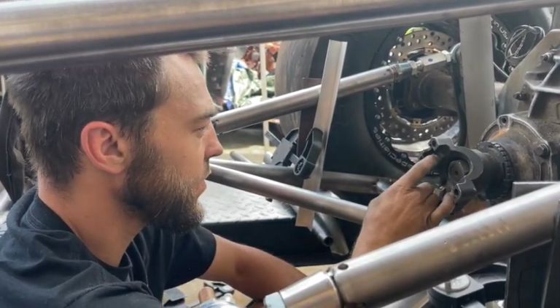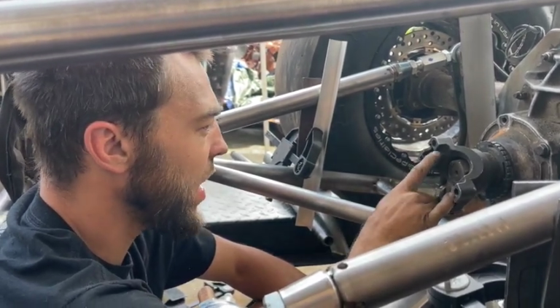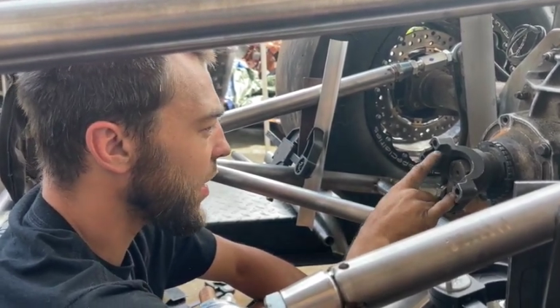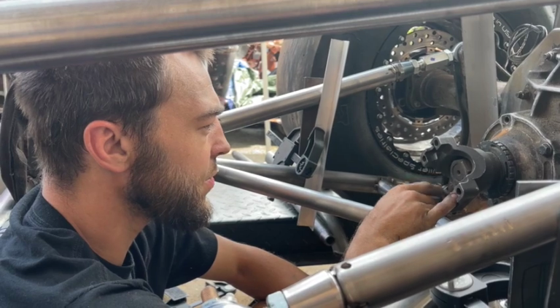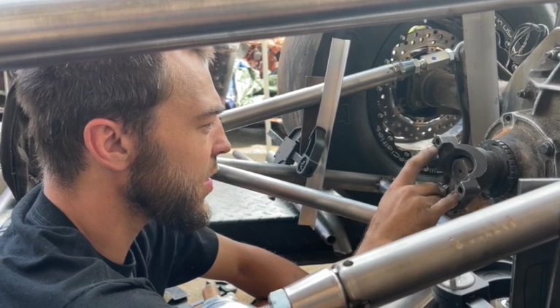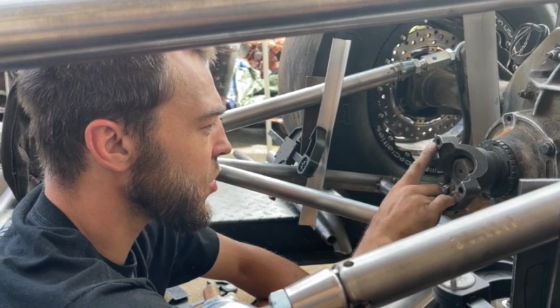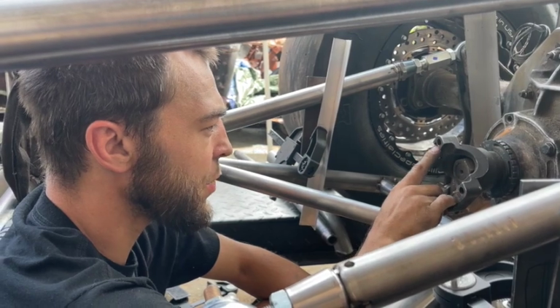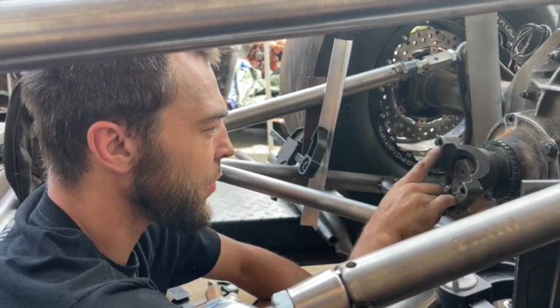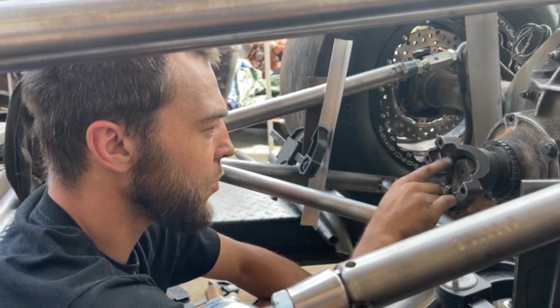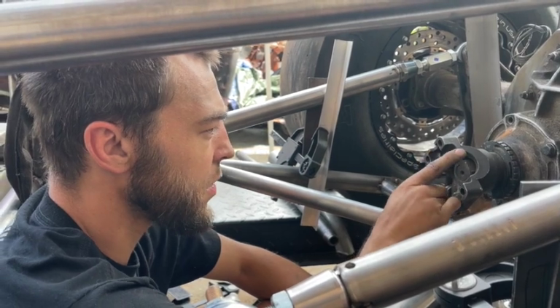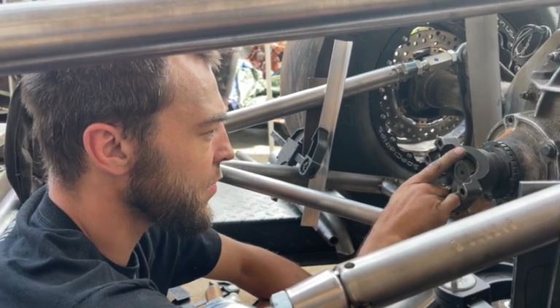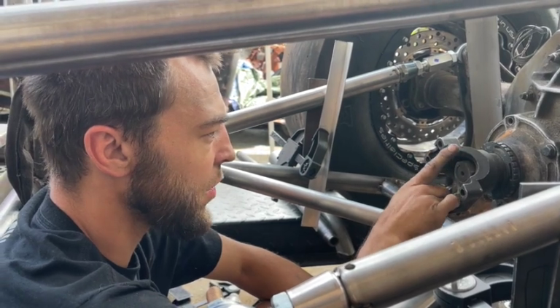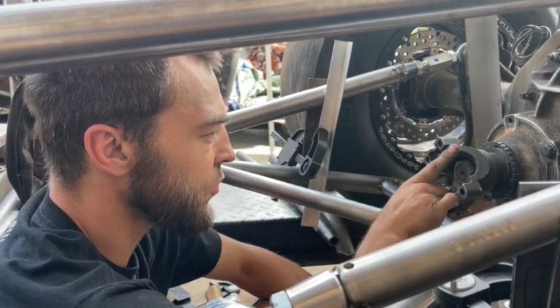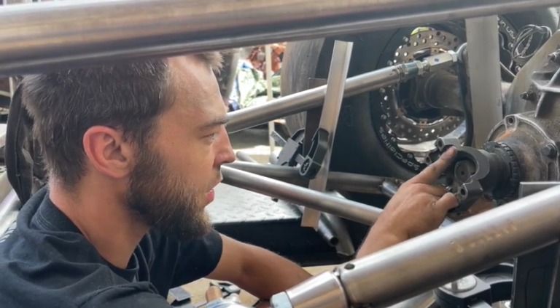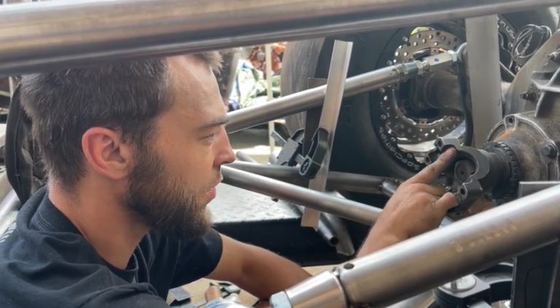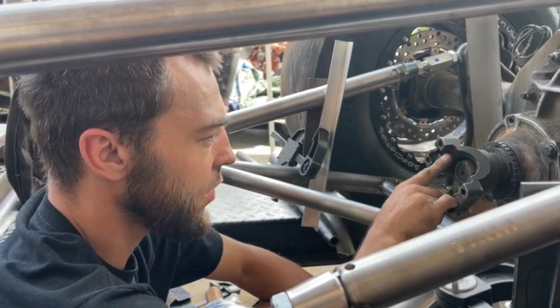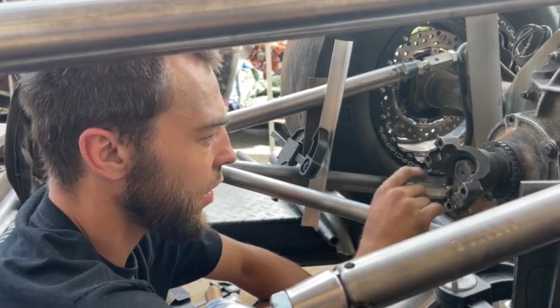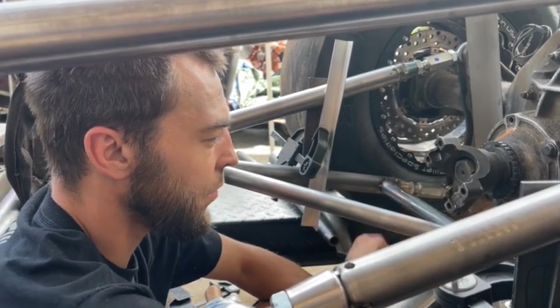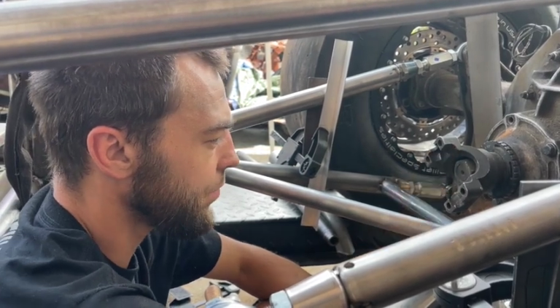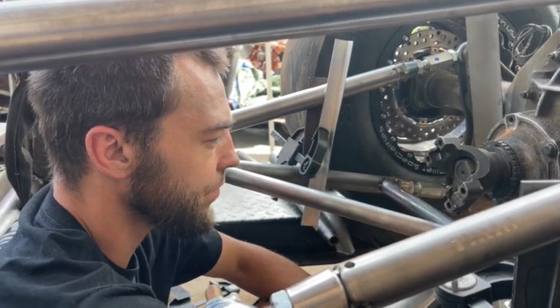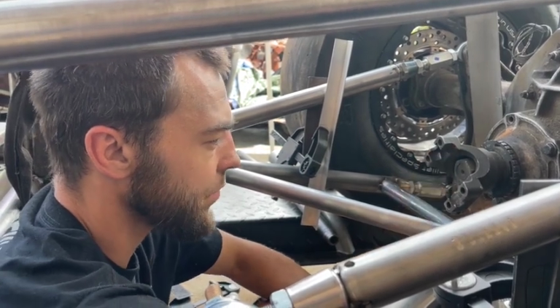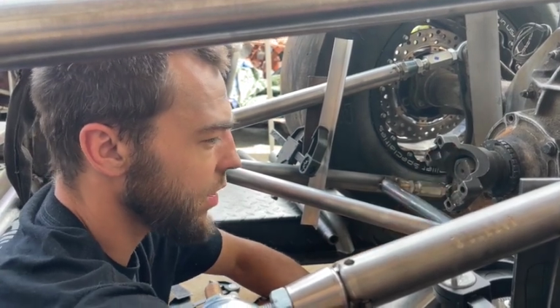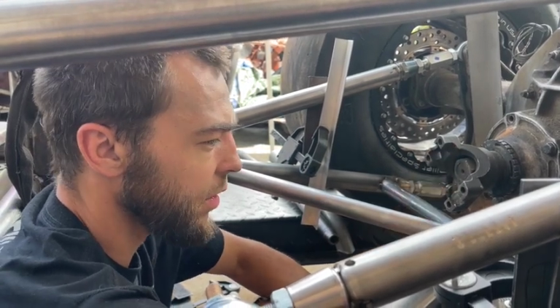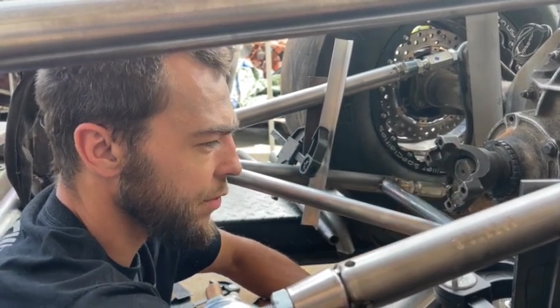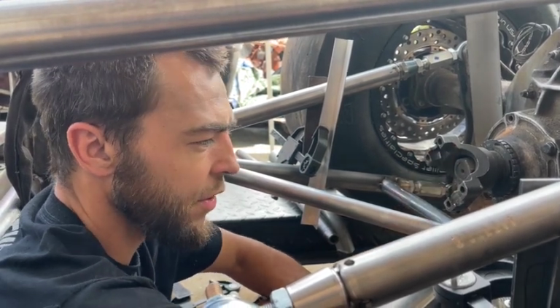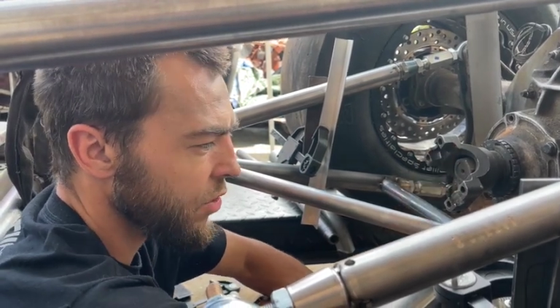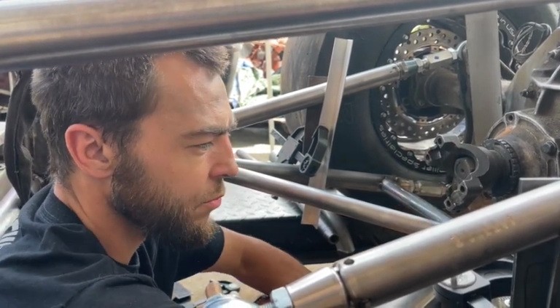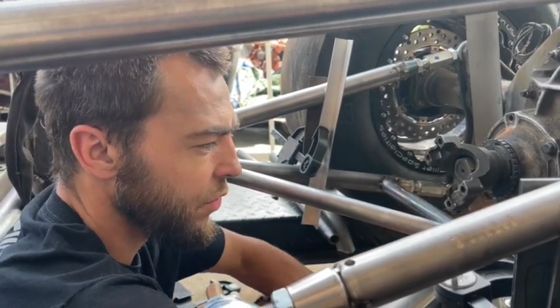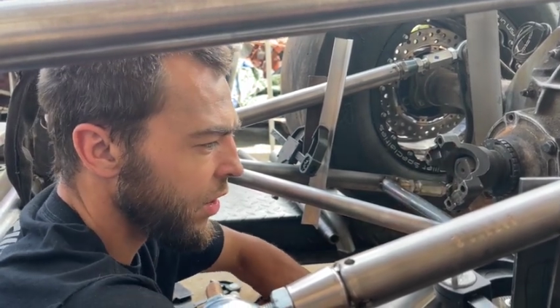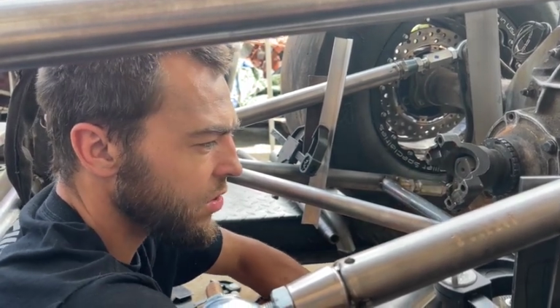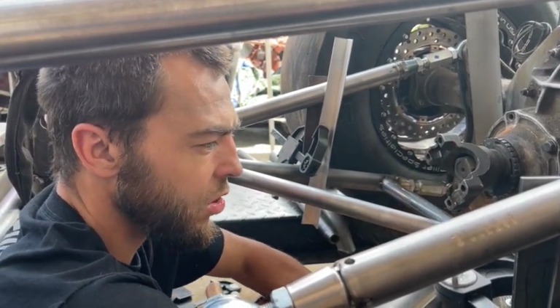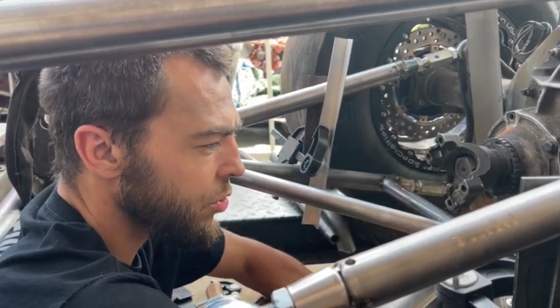Yeah, it keeps the engine RPM low and keeps the valve train moving a lot slower.